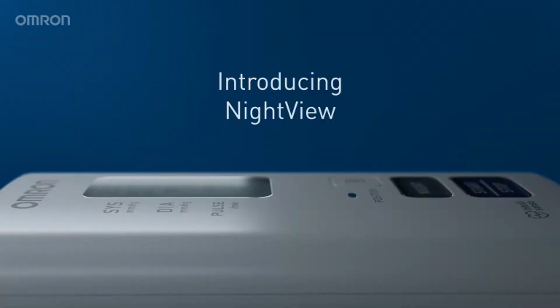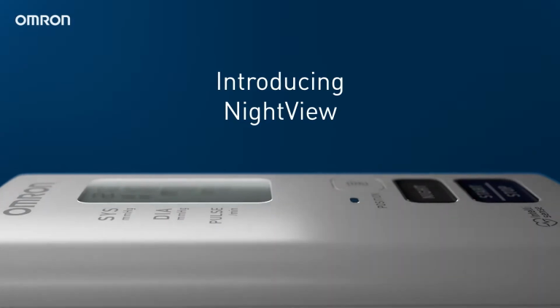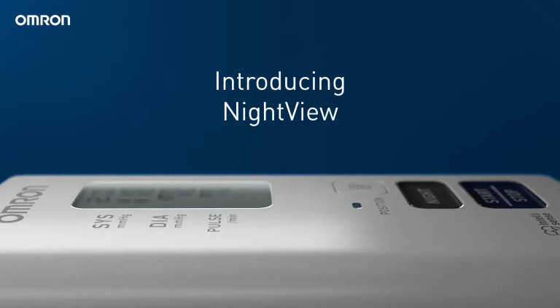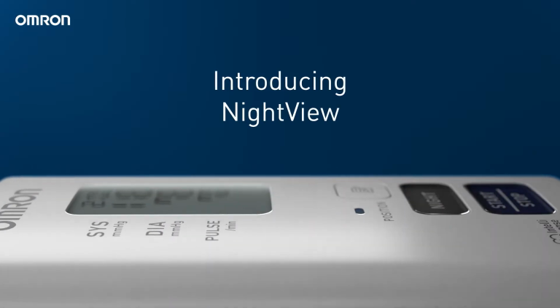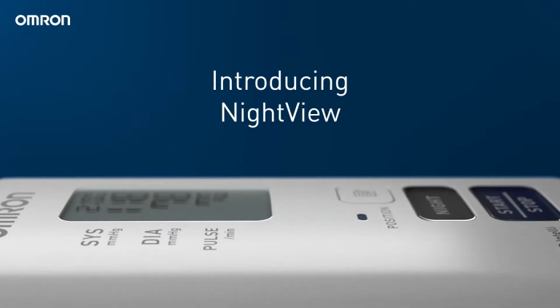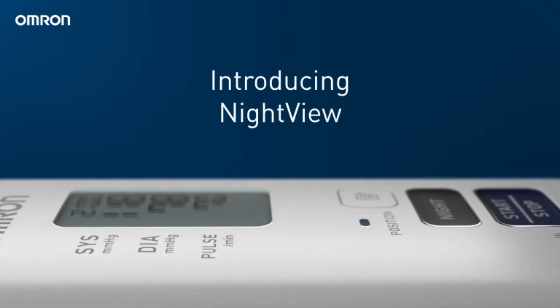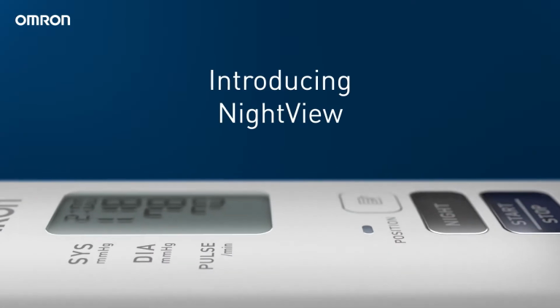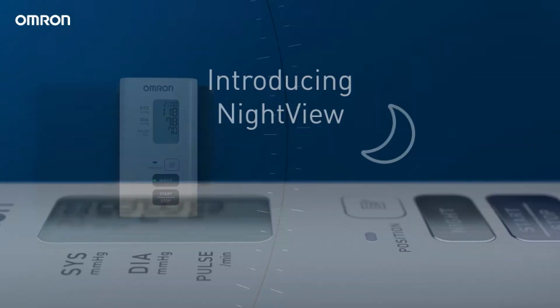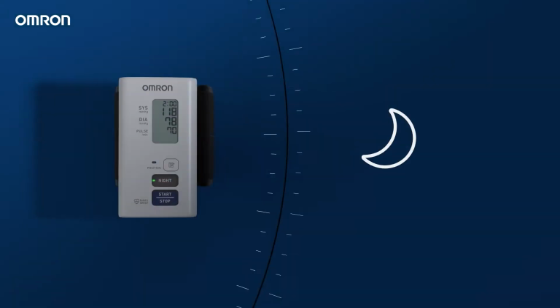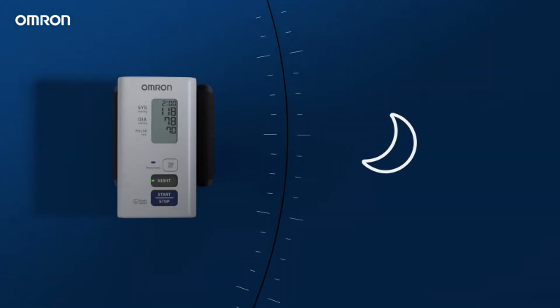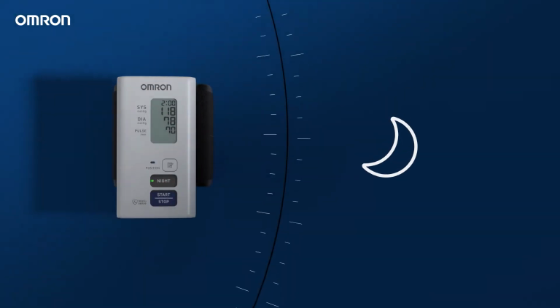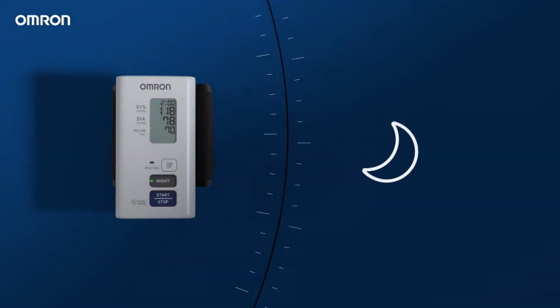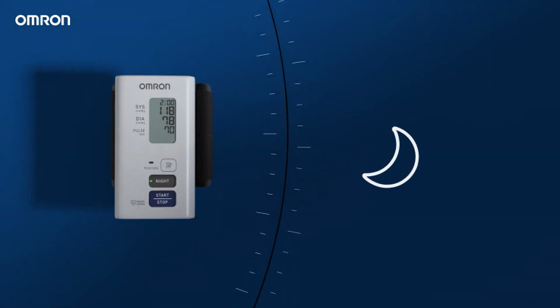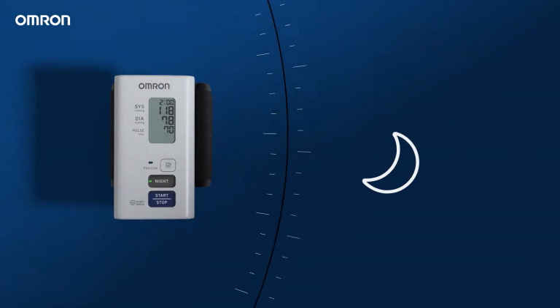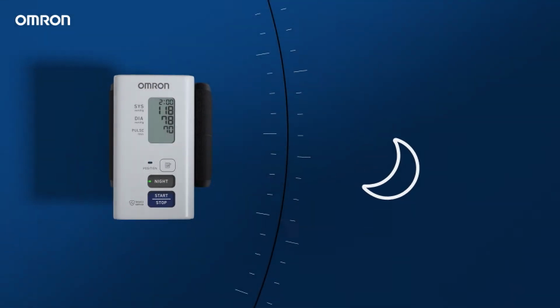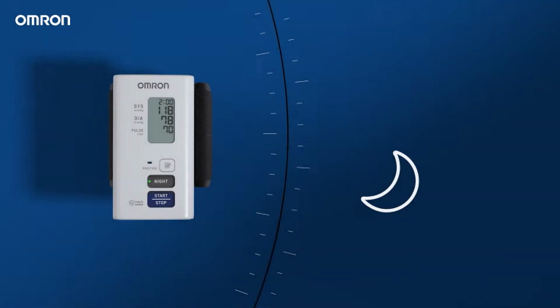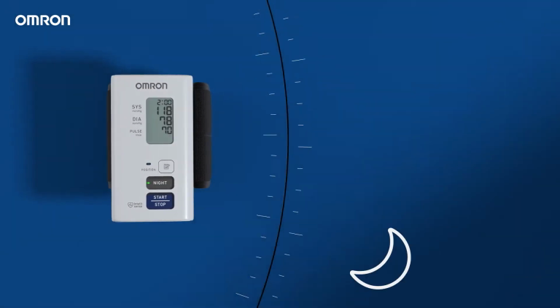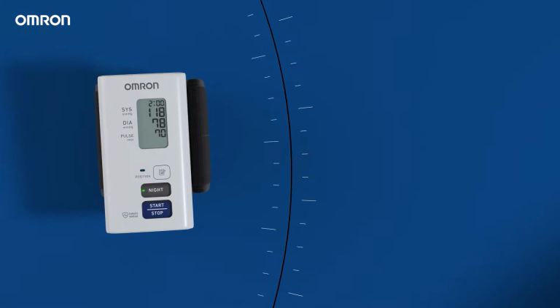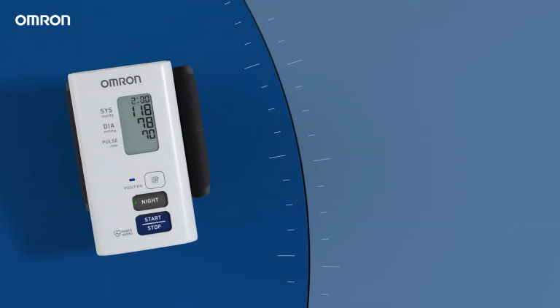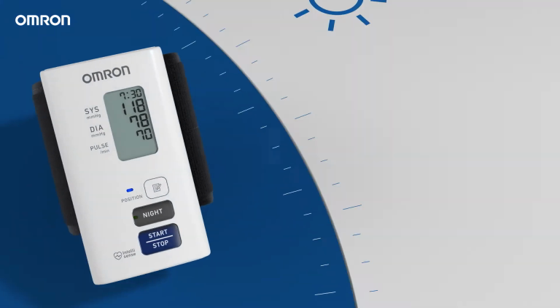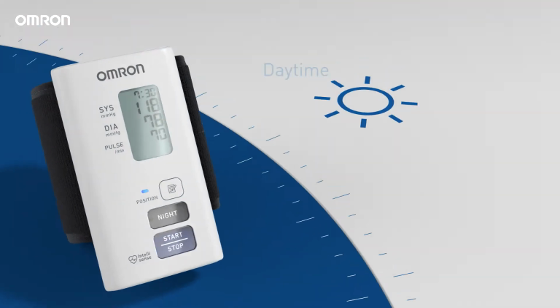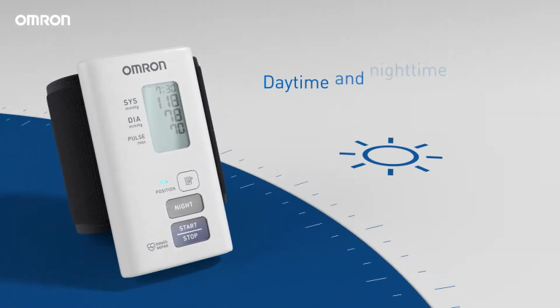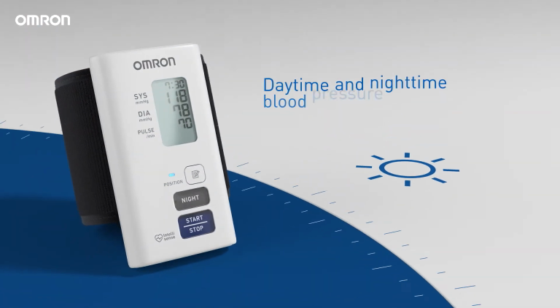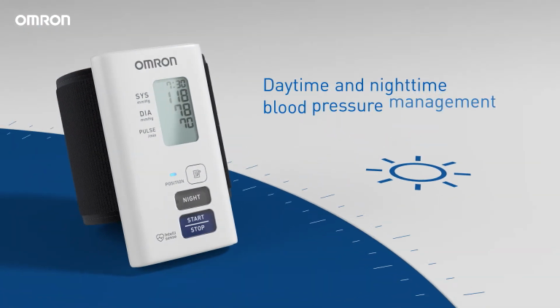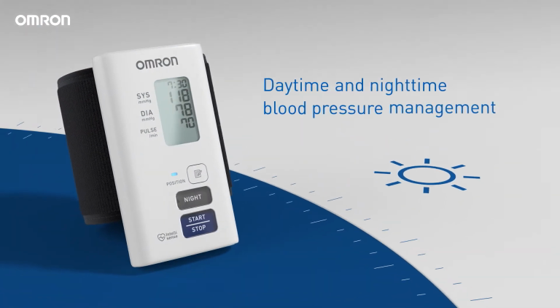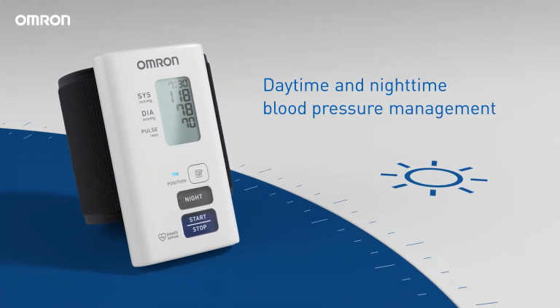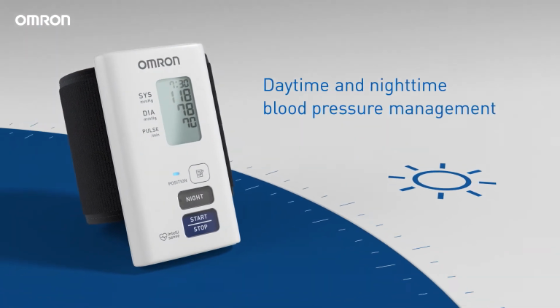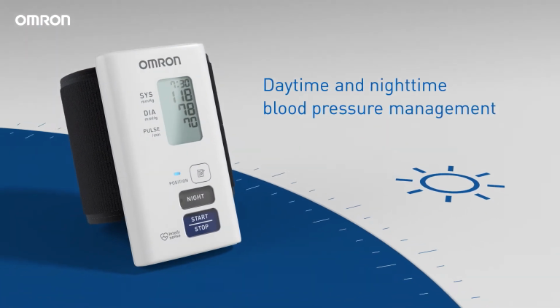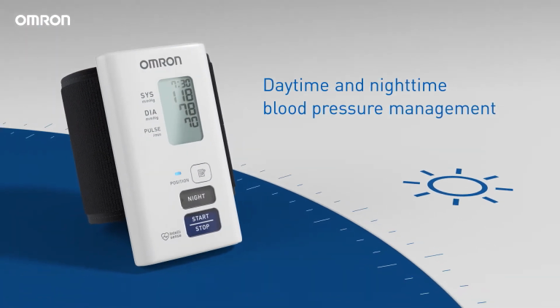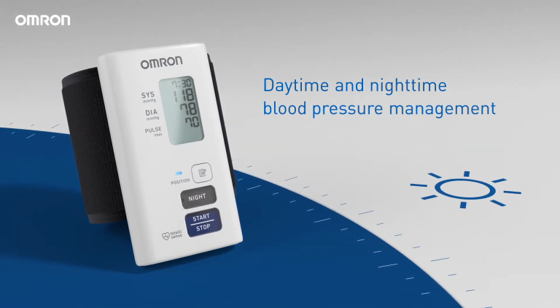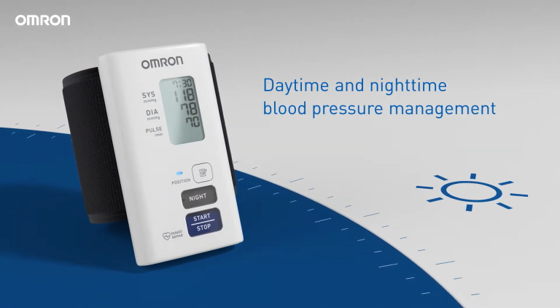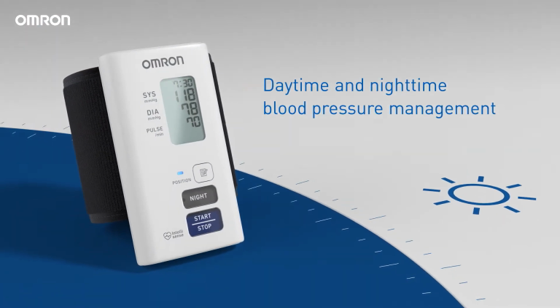Omron's Night View is a pioneering wrist blood pressure monitor for home use that tracks both your daytime and nighttime blood pressure.